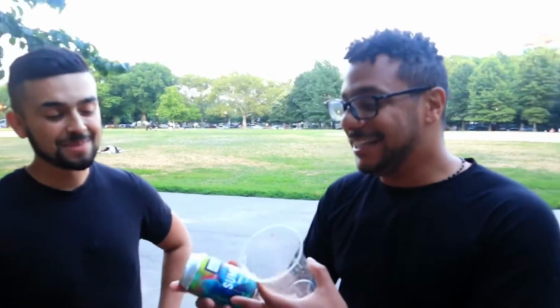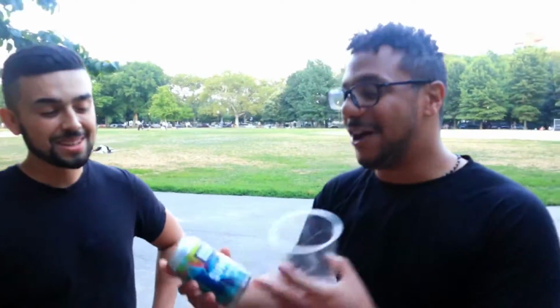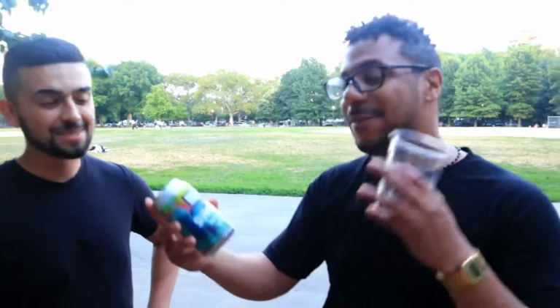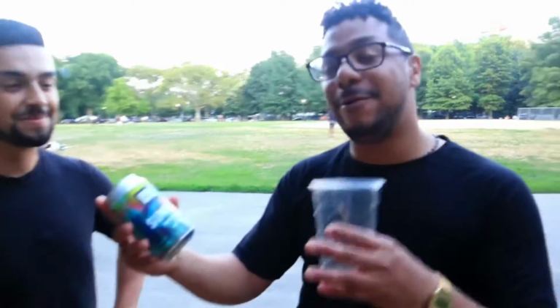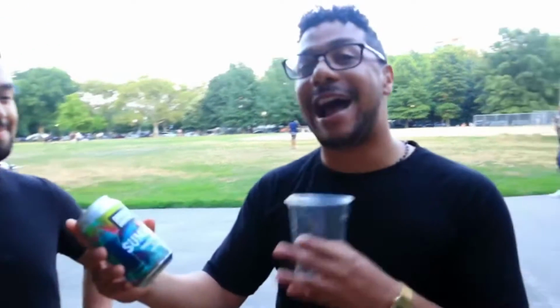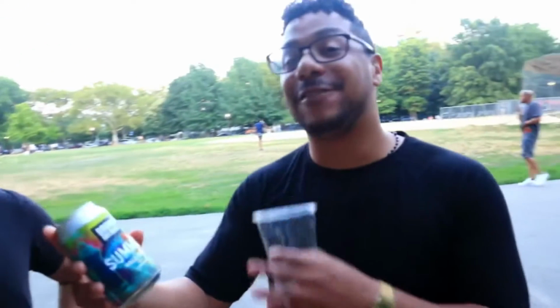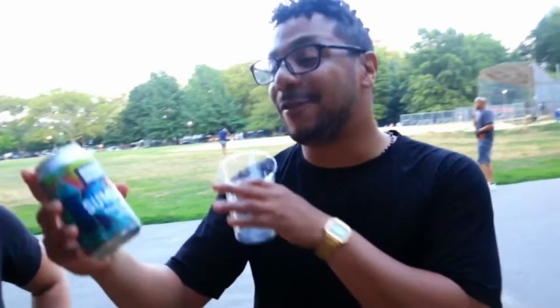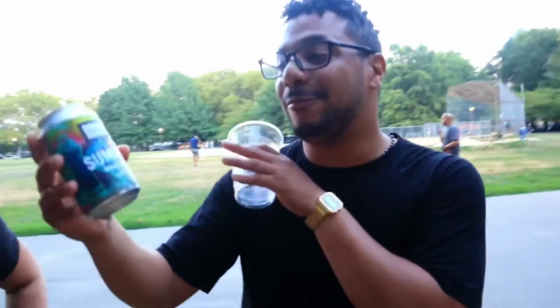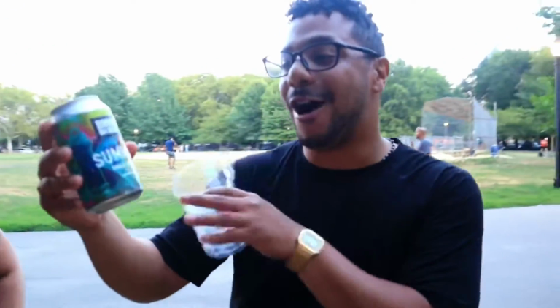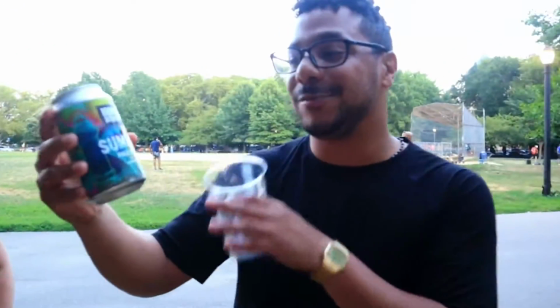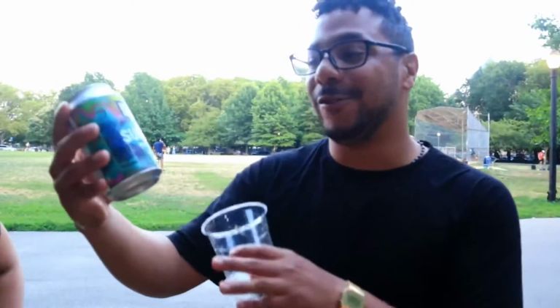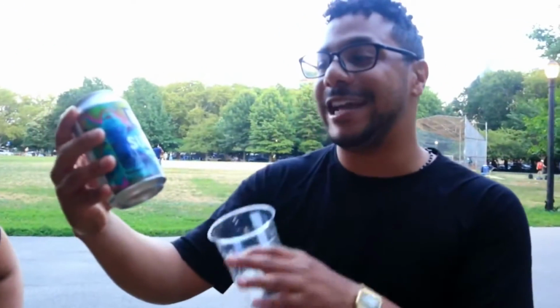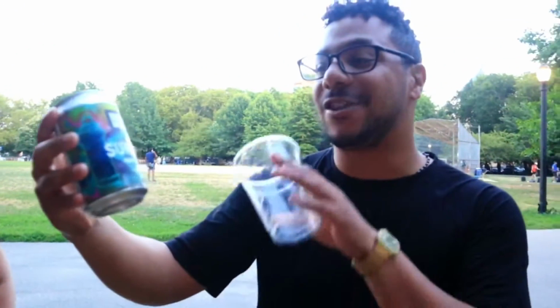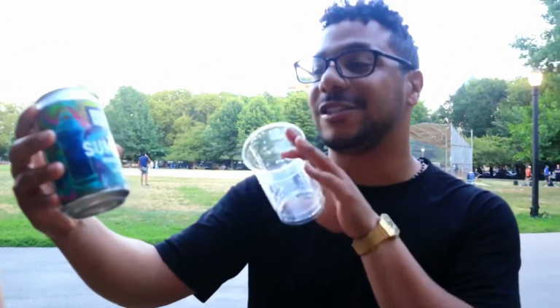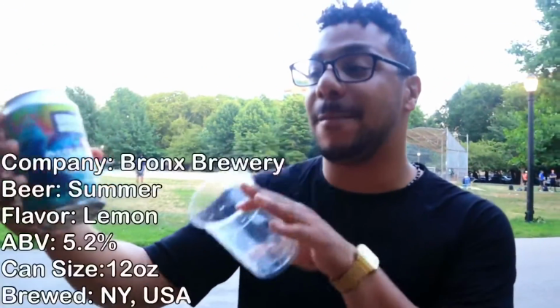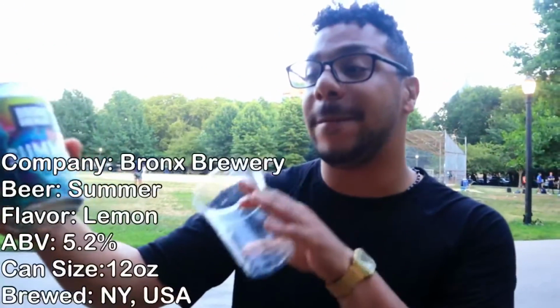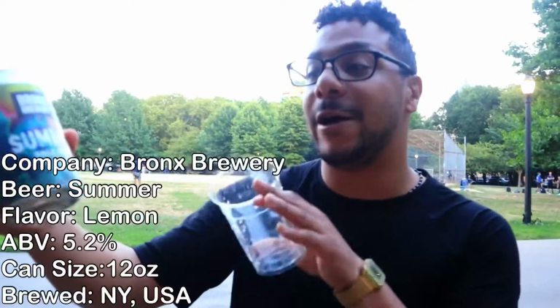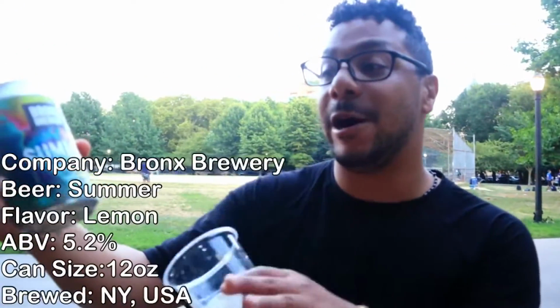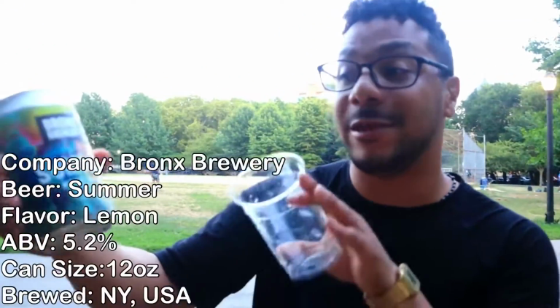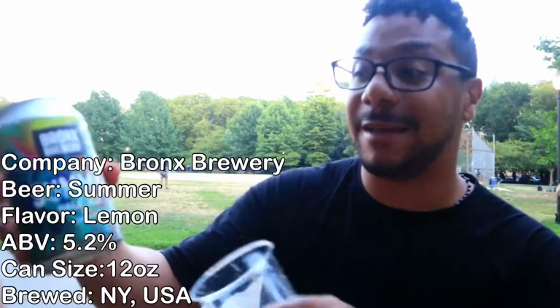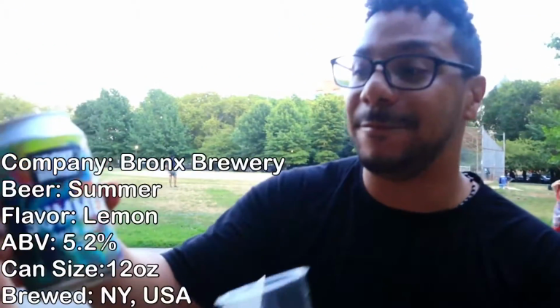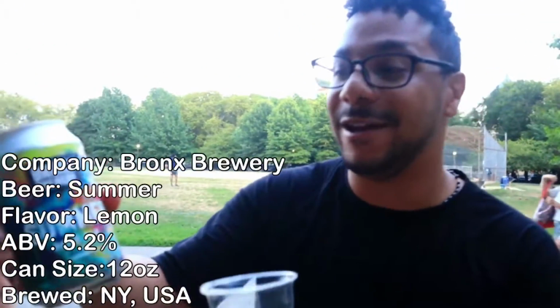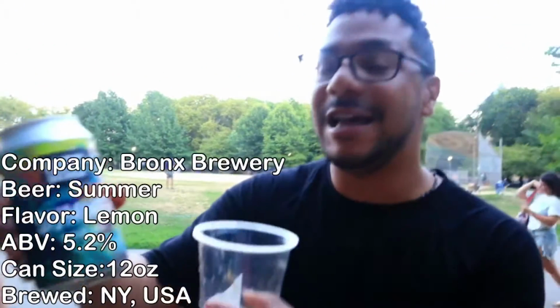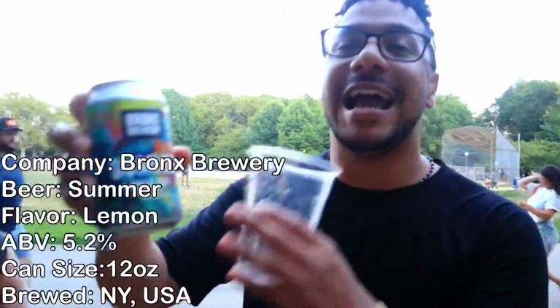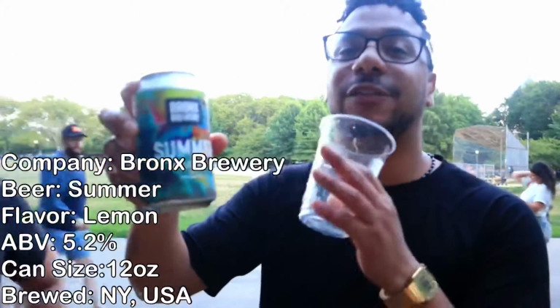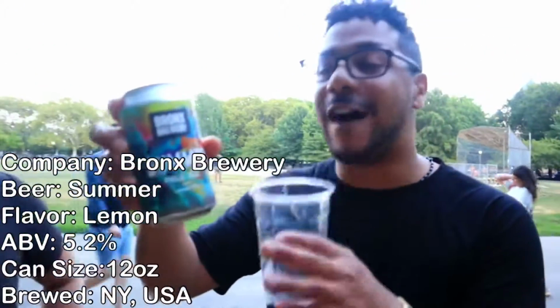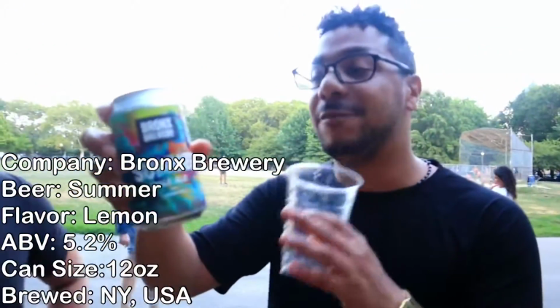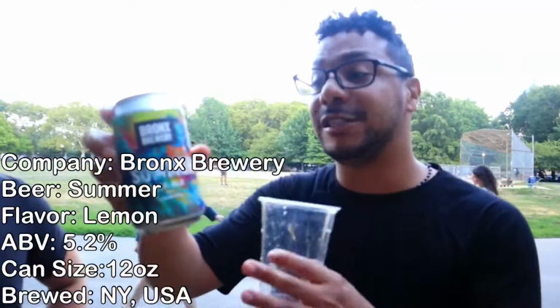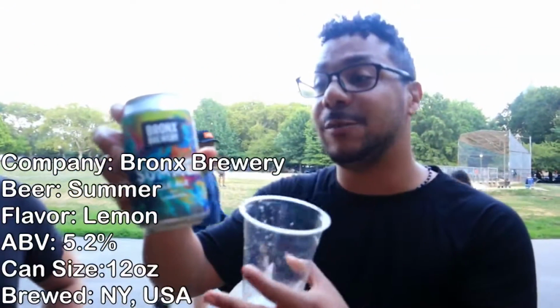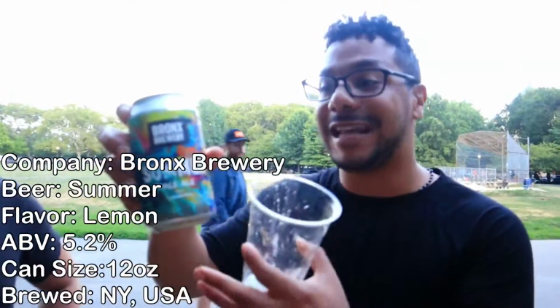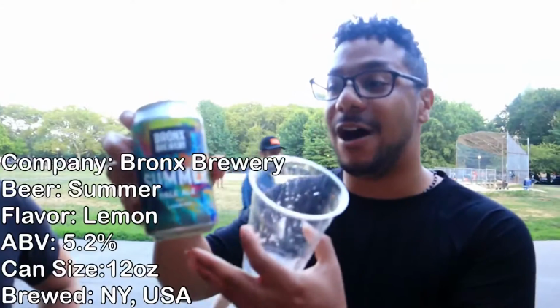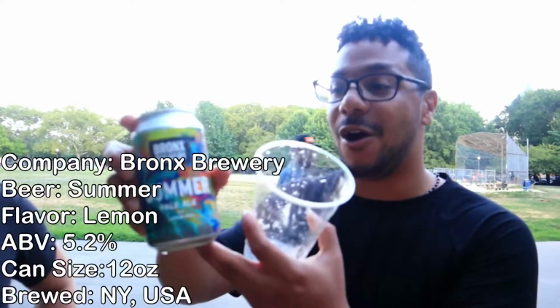So the beer we have is from Bronx Brewery. It's called Summer Pale Ale with Lemon Peel. It's 5.2% alcohol.